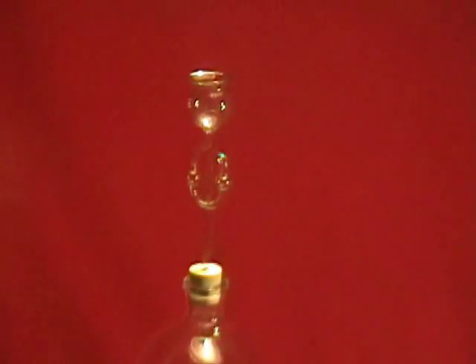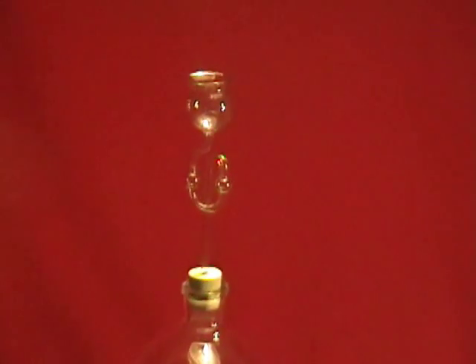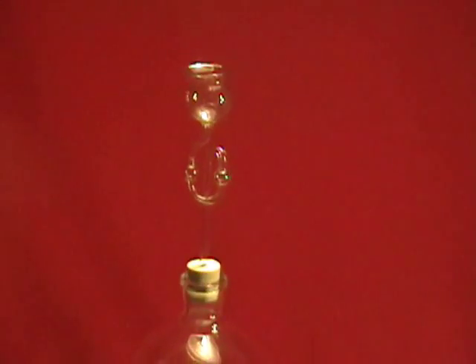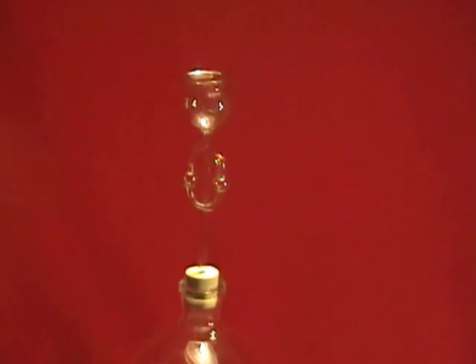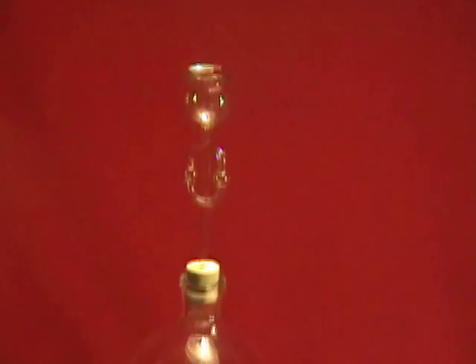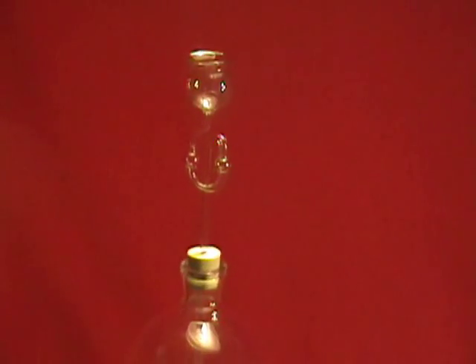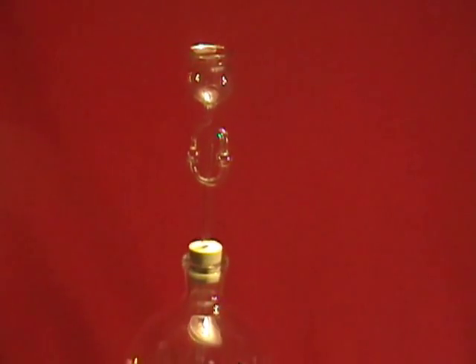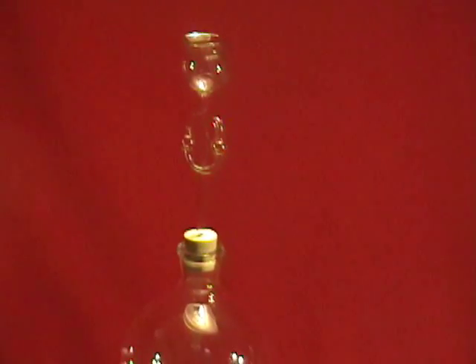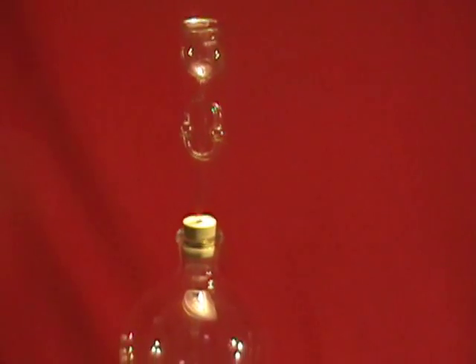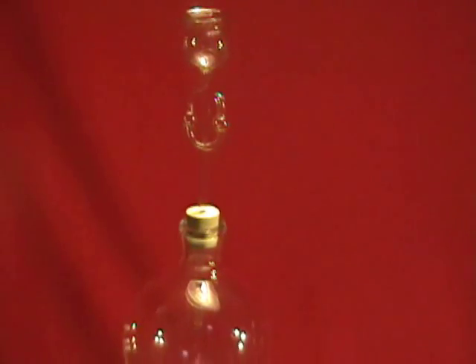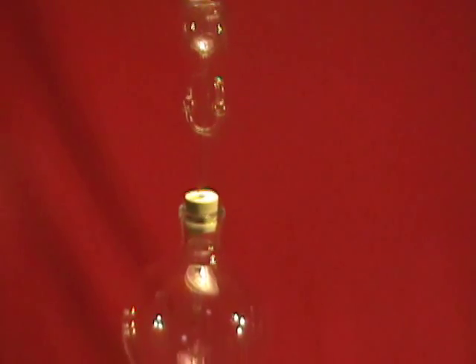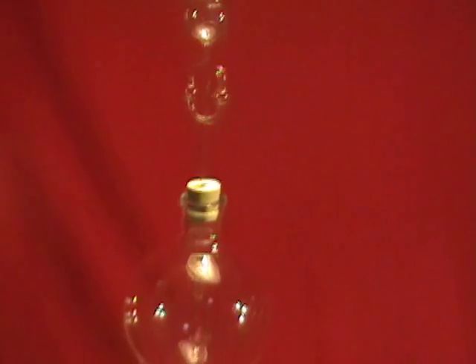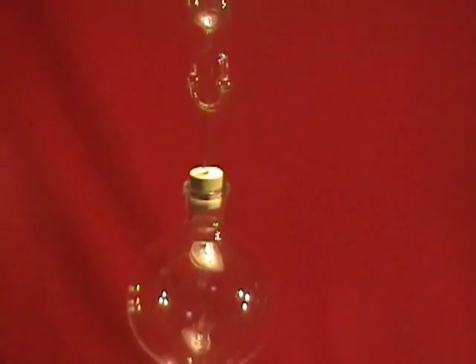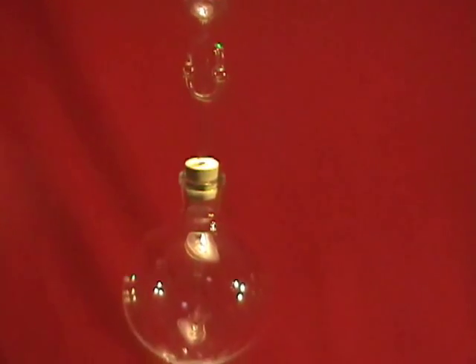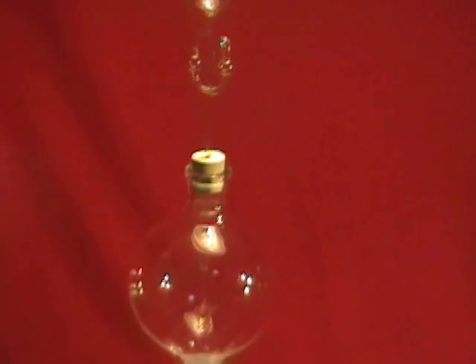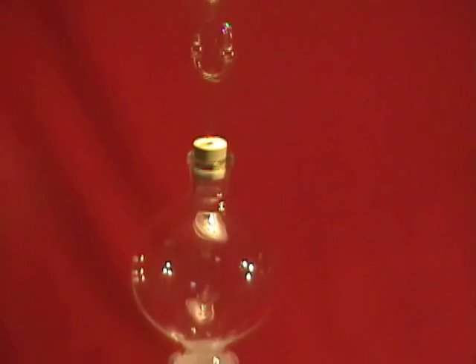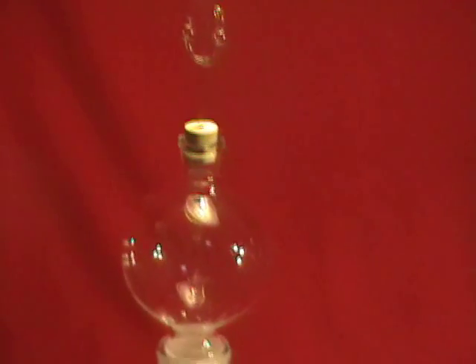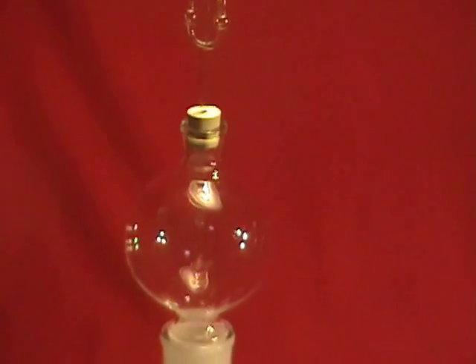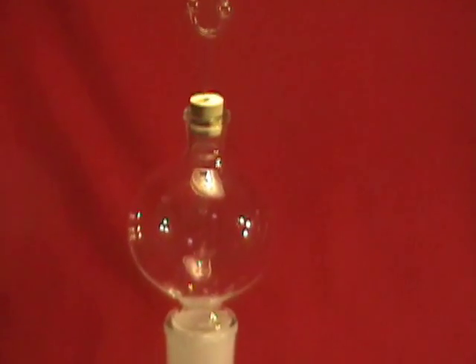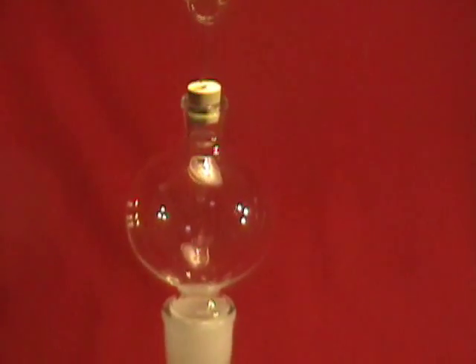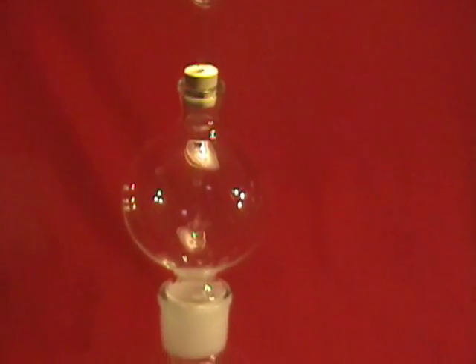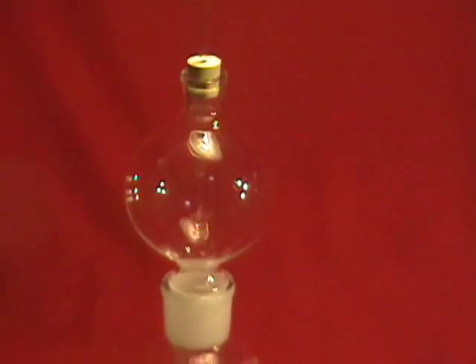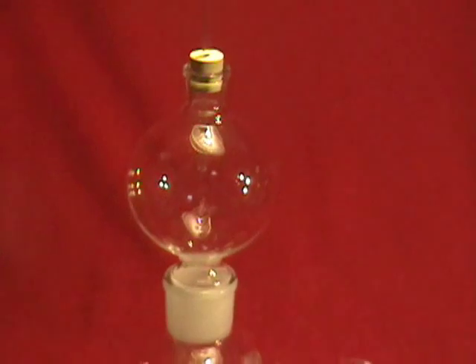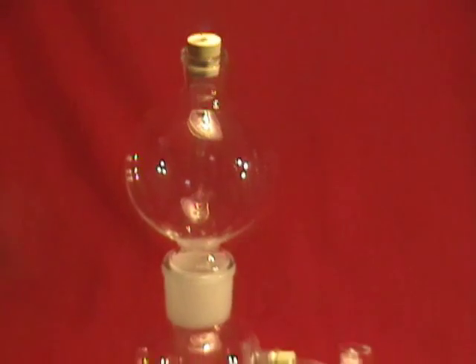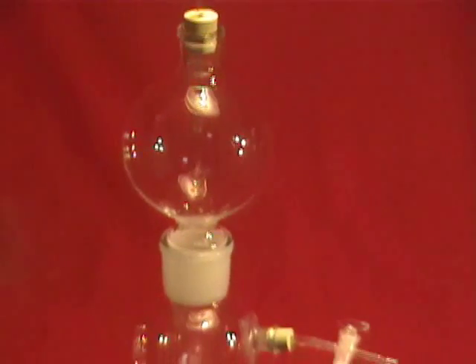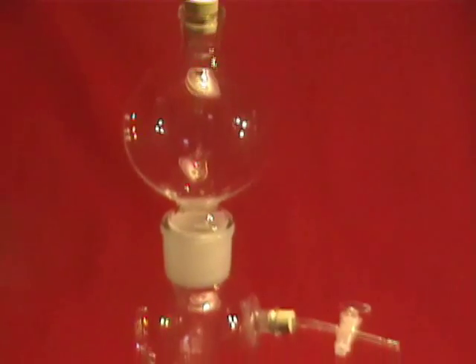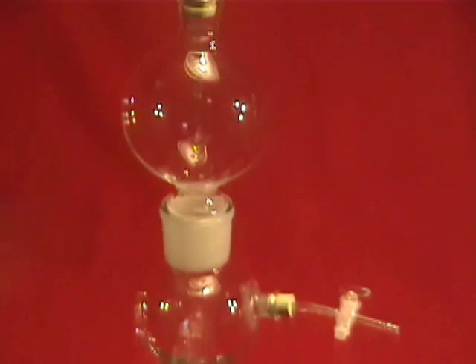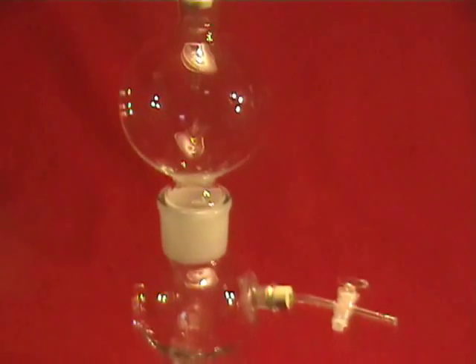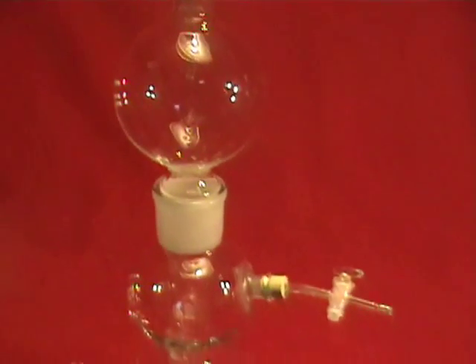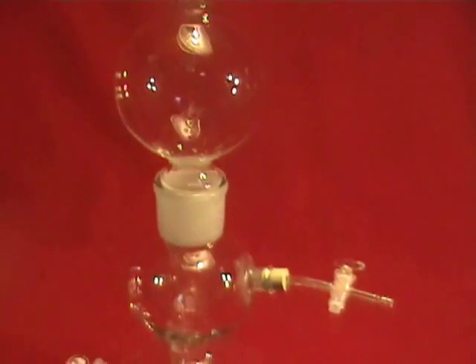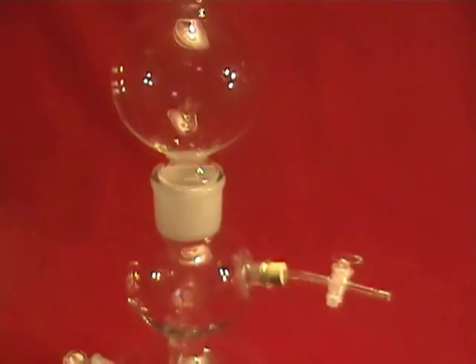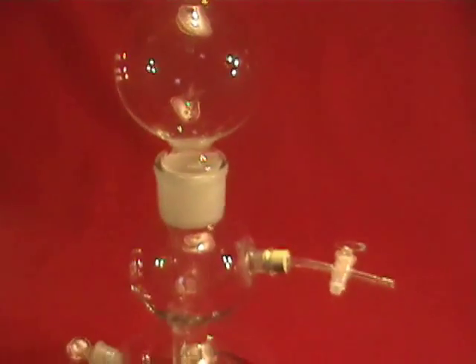This is a new 1,000 milliliter Kipp gas generator, also called a Kipp's apparatus.